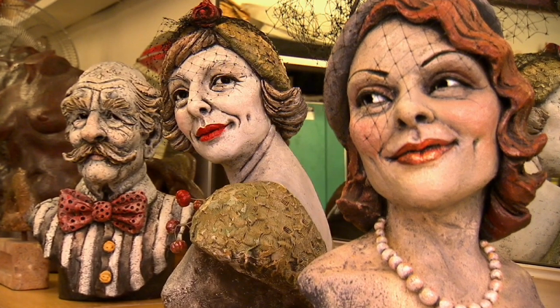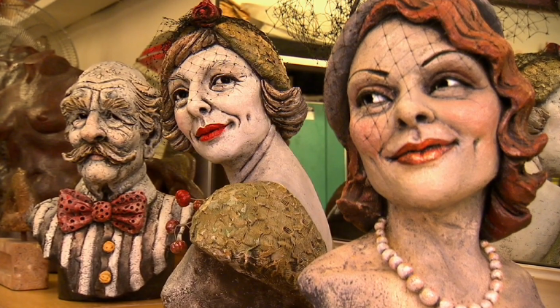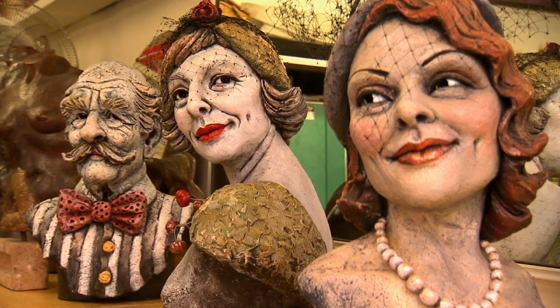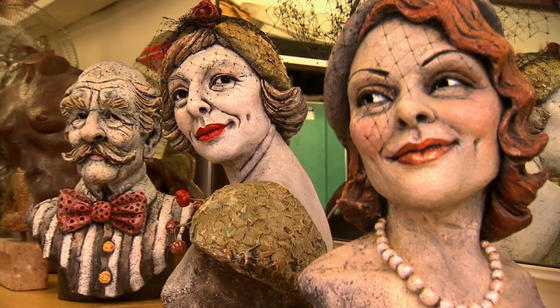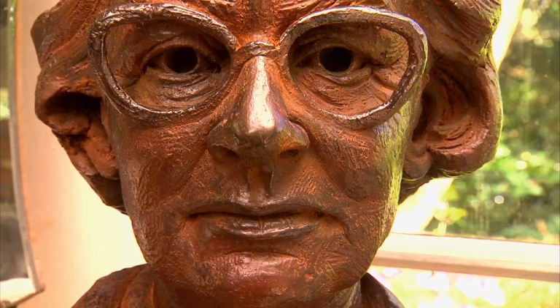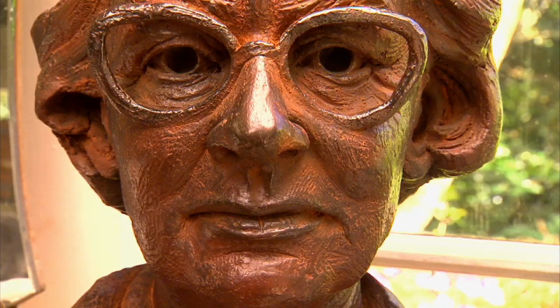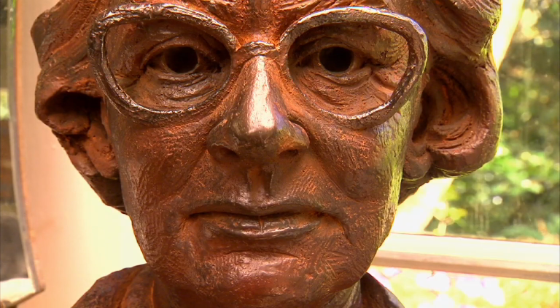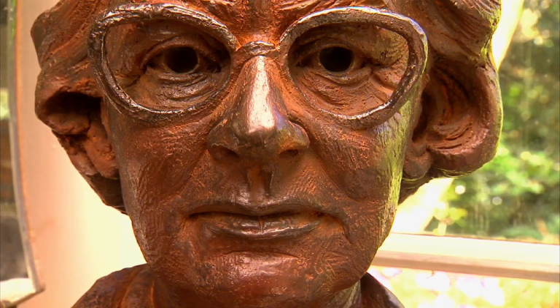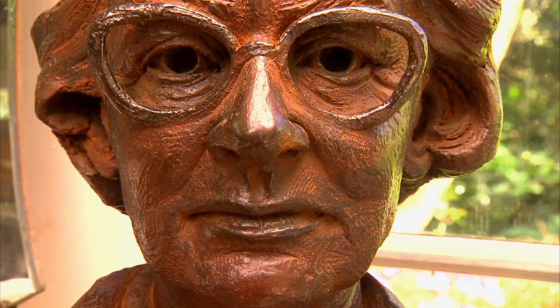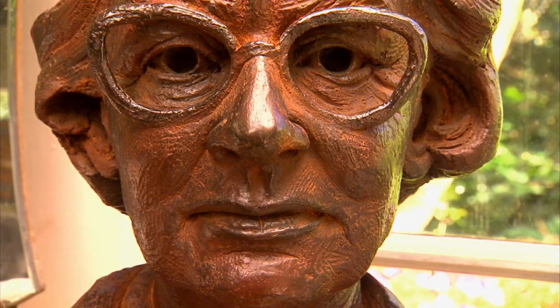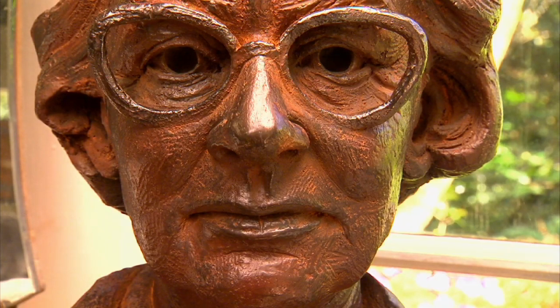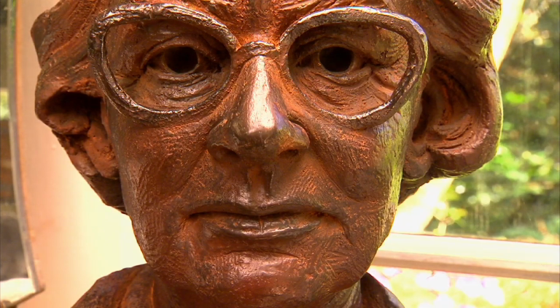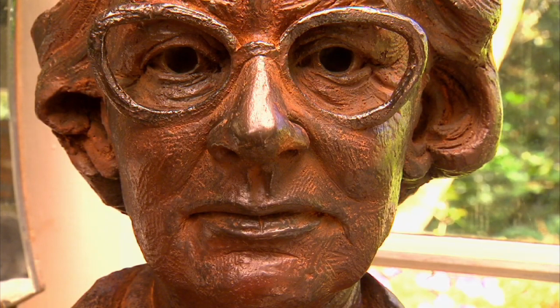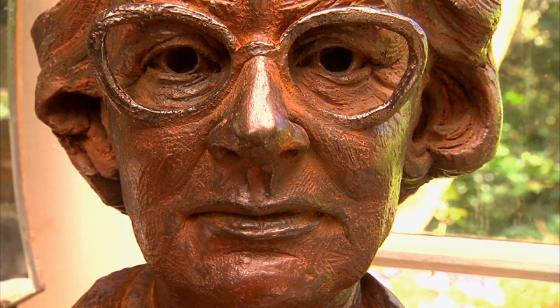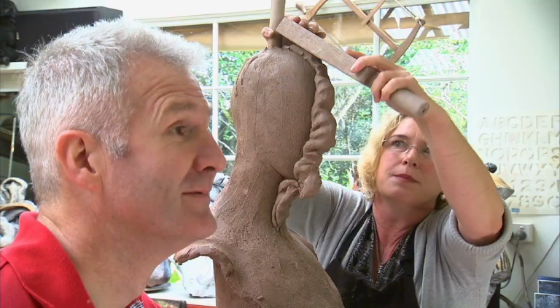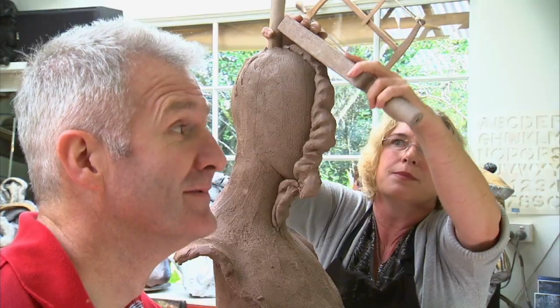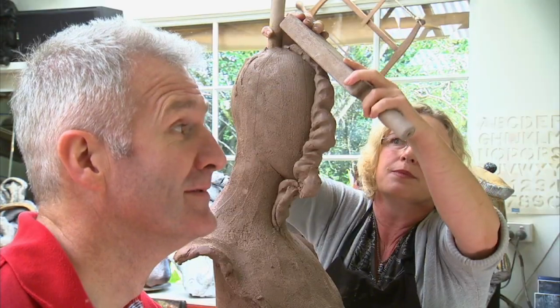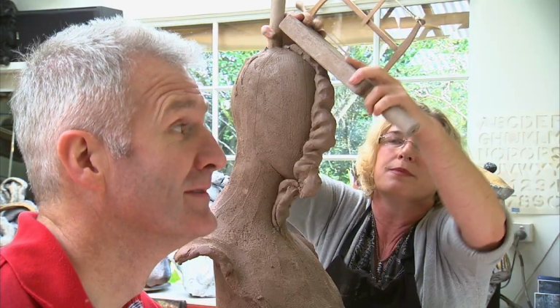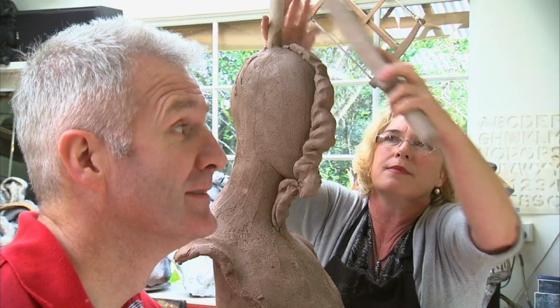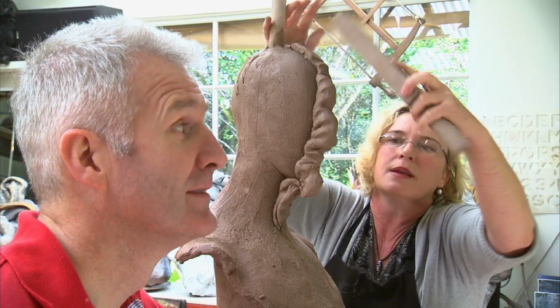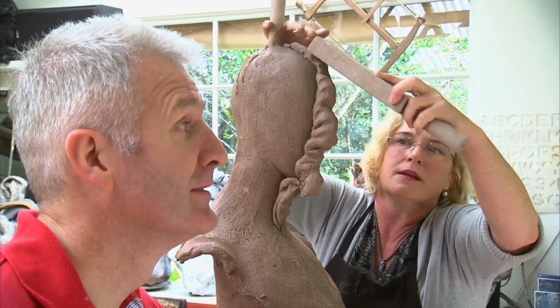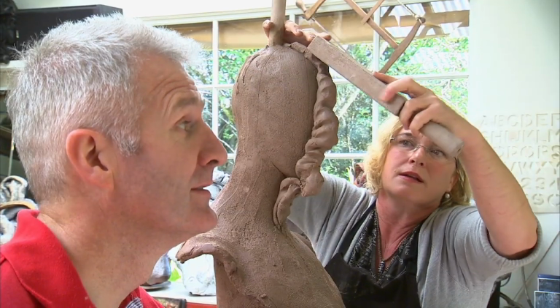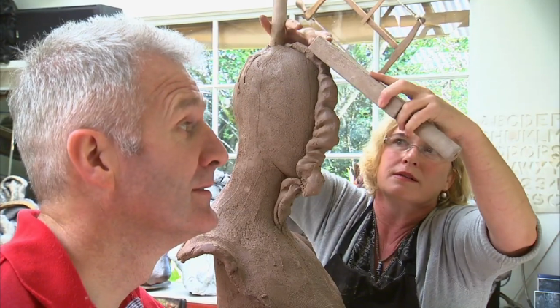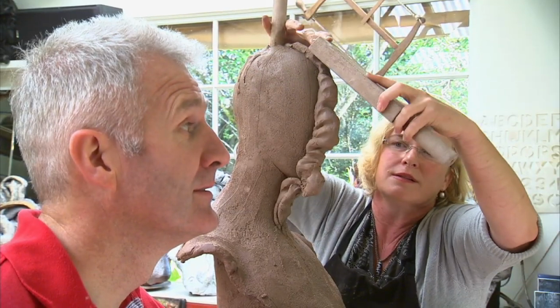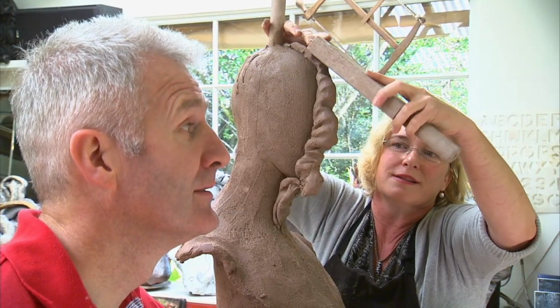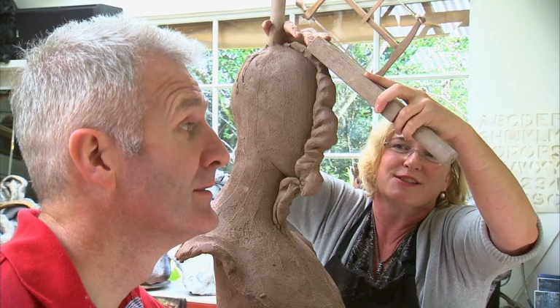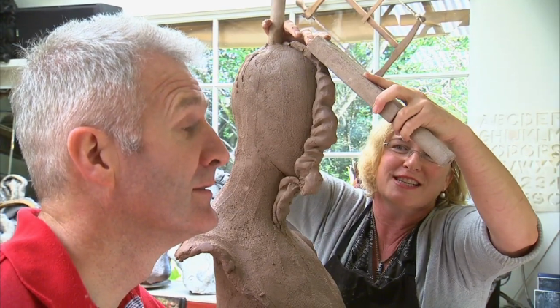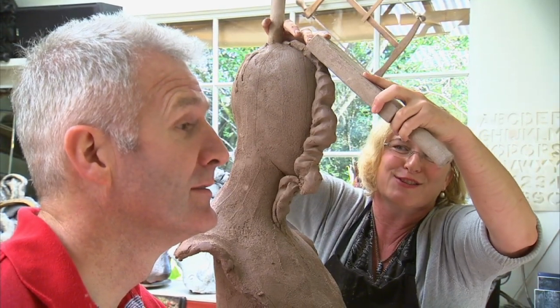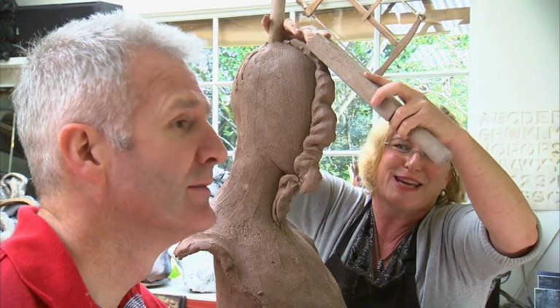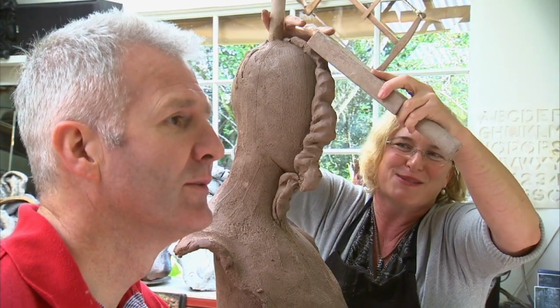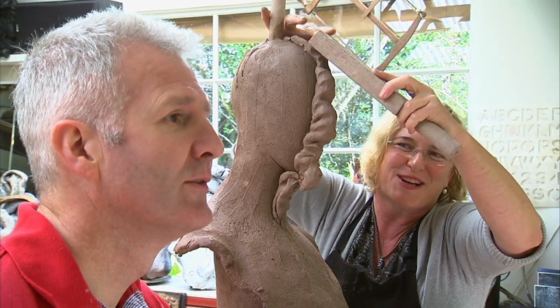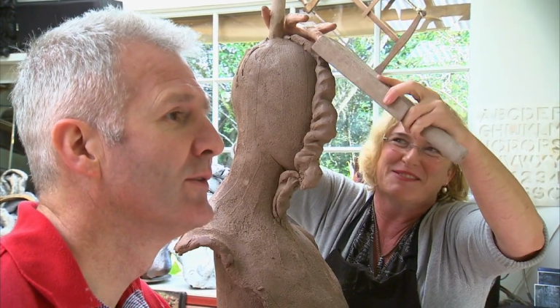For my next studio visit, I'll be leaving the art to the artists. Just keep sideways.